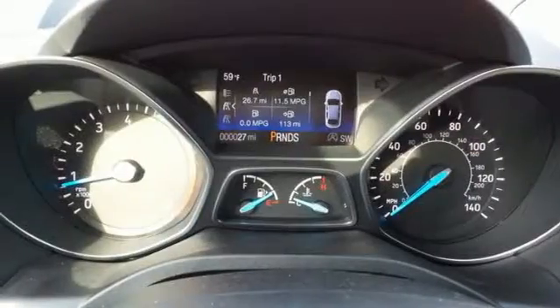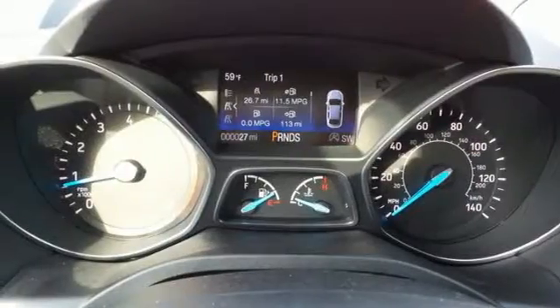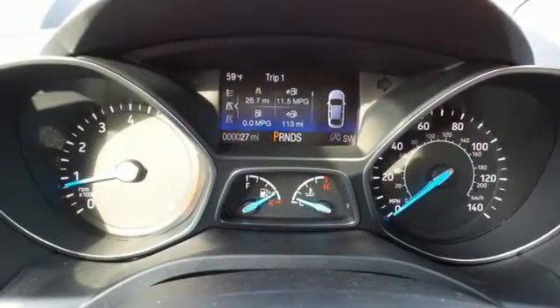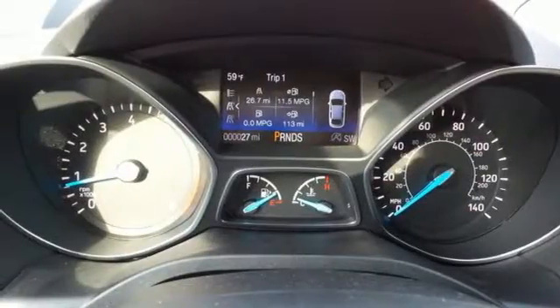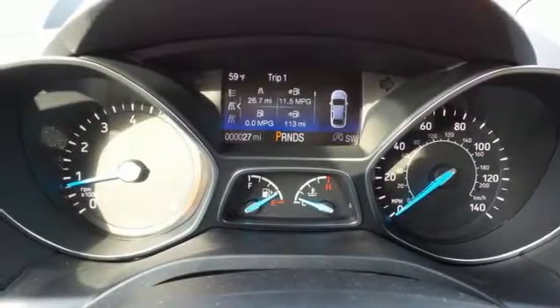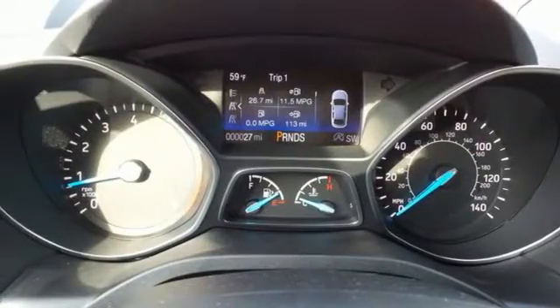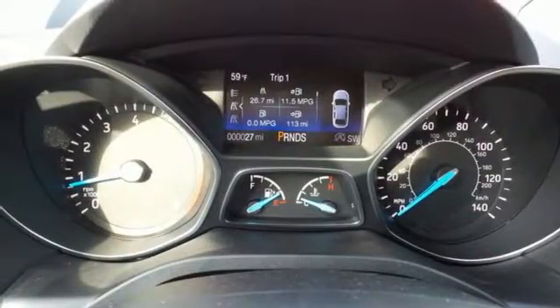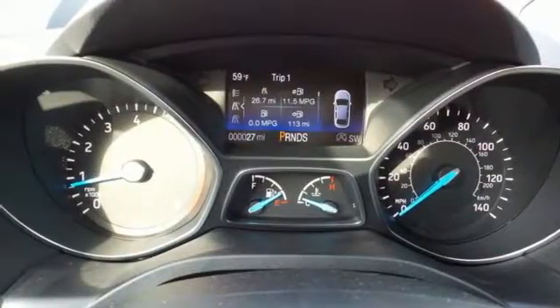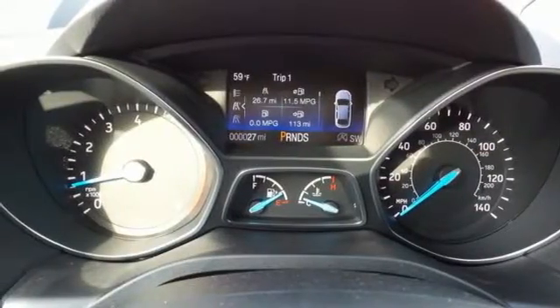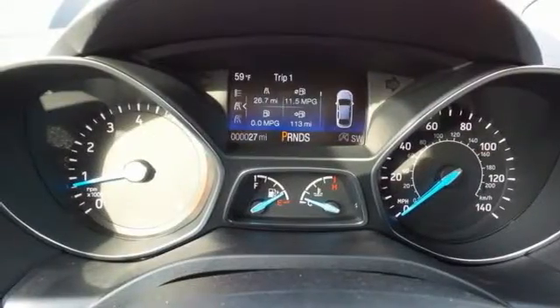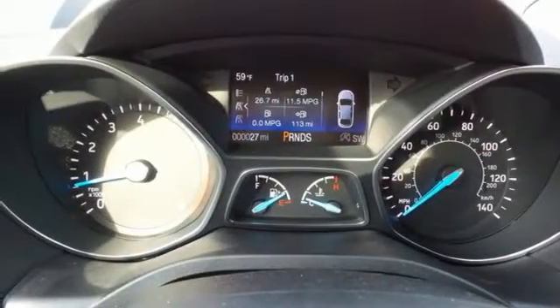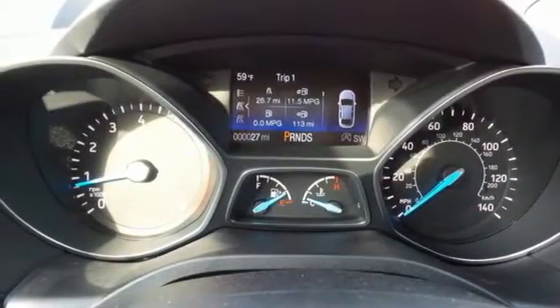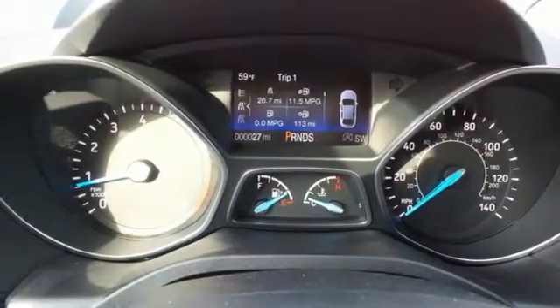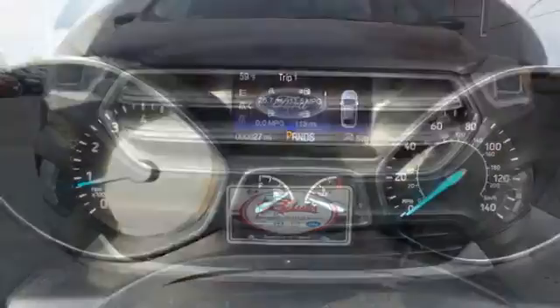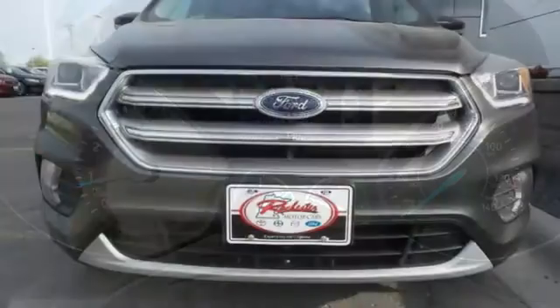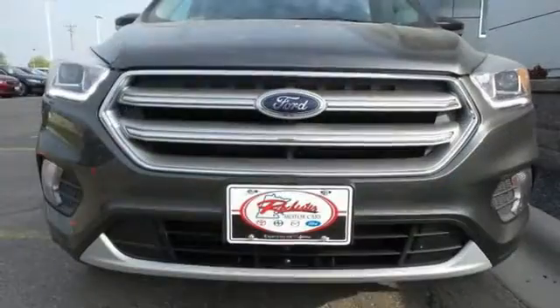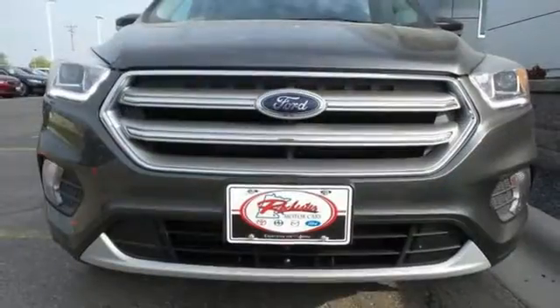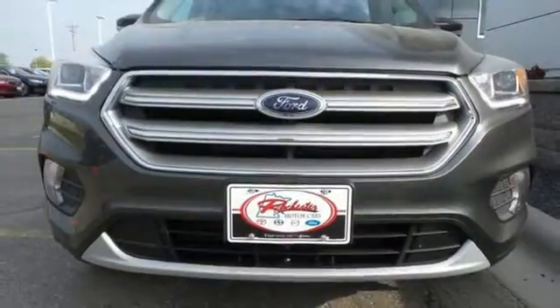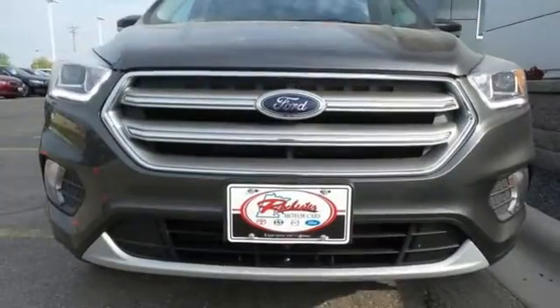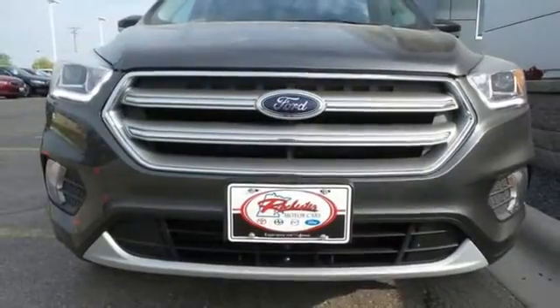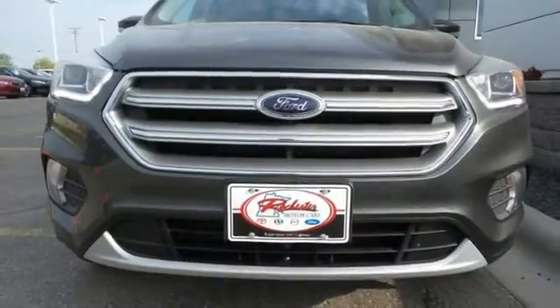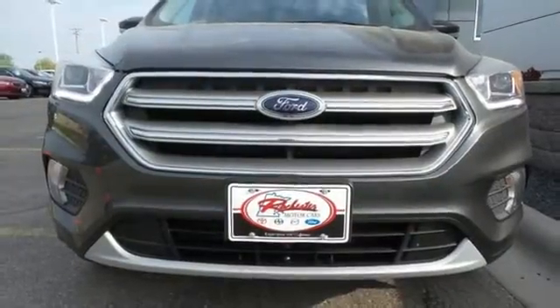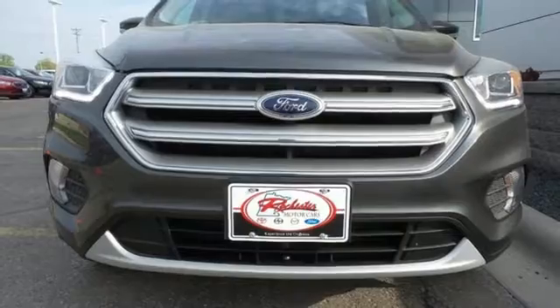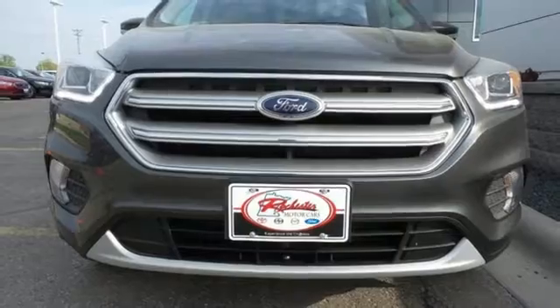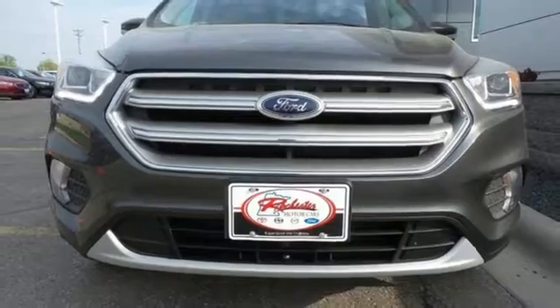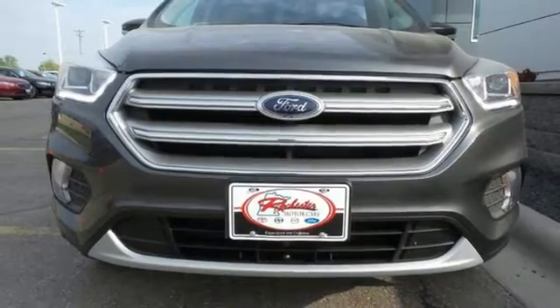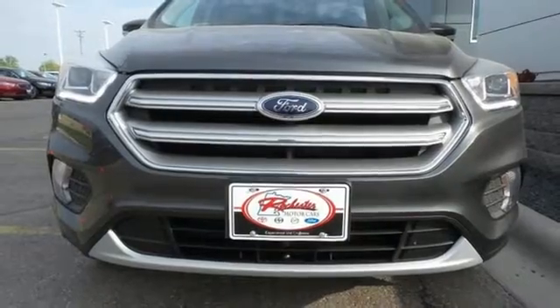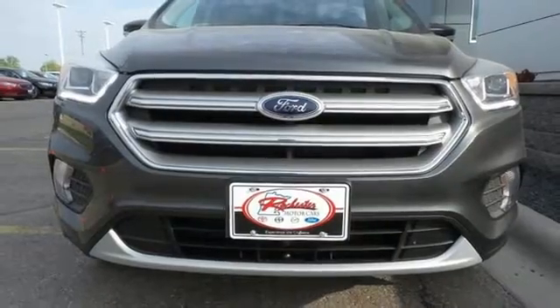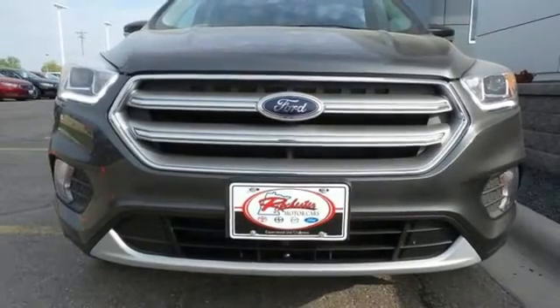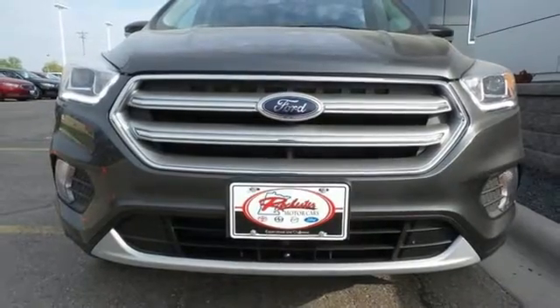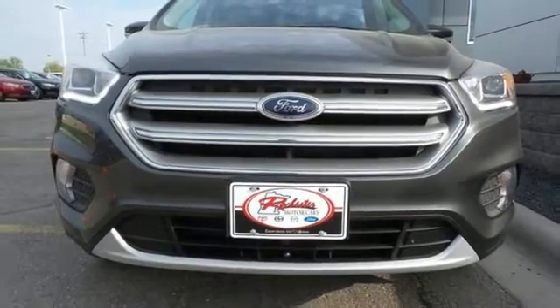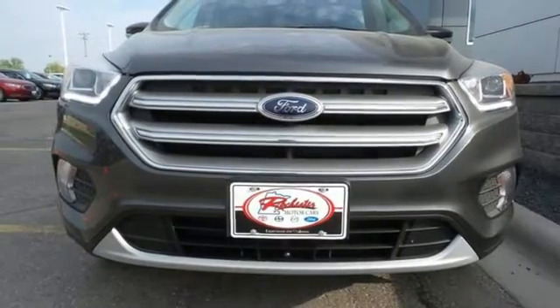Style for days and capability for miles and miles. Make this your Escape today.